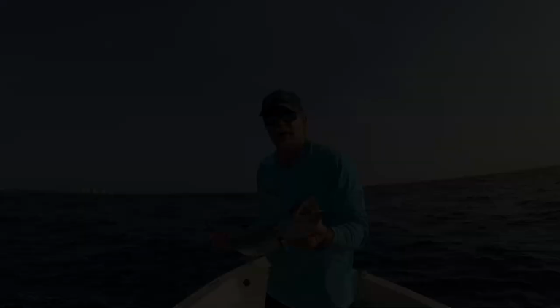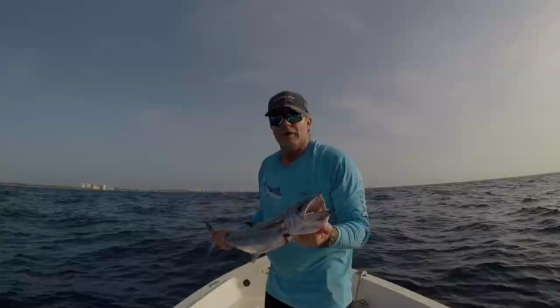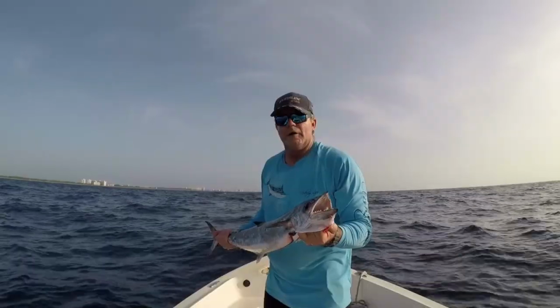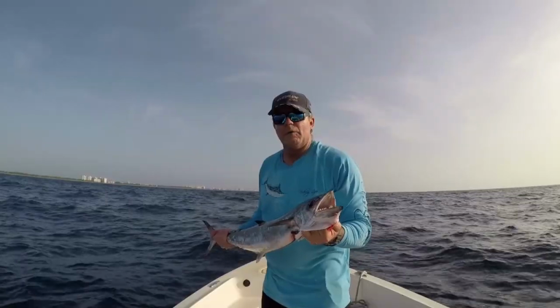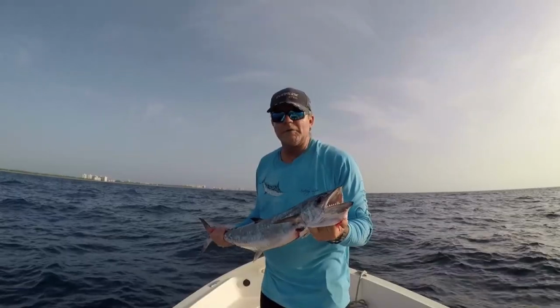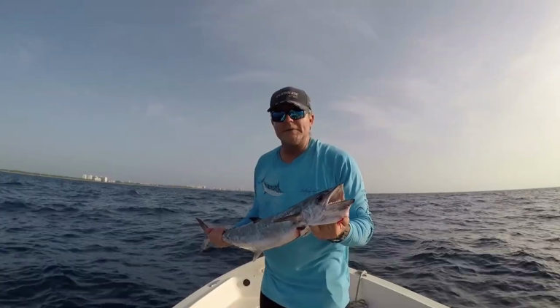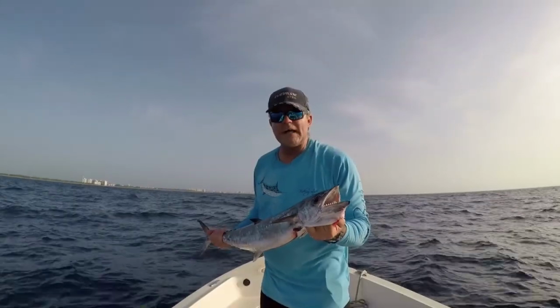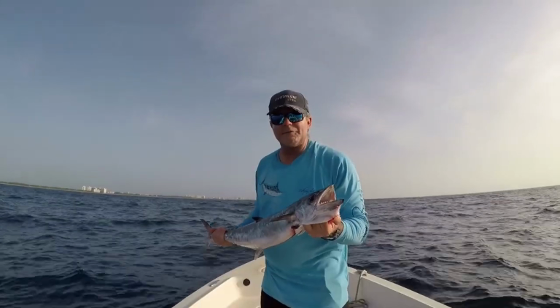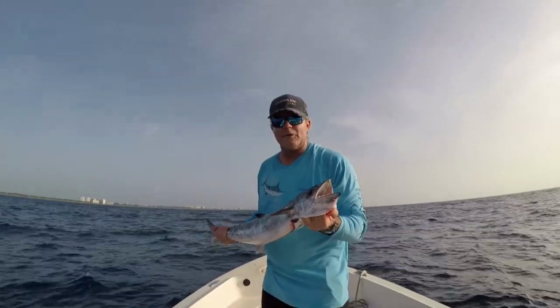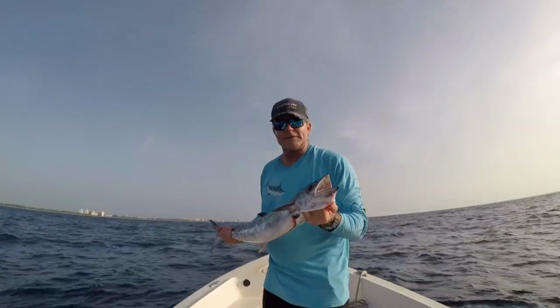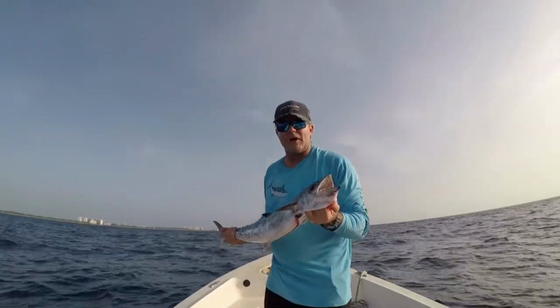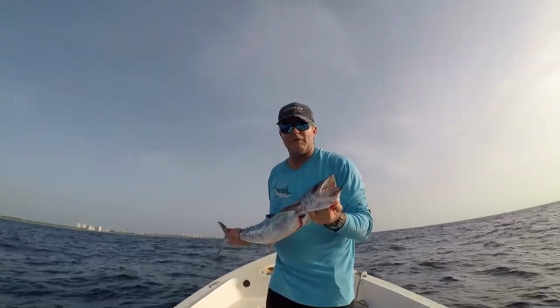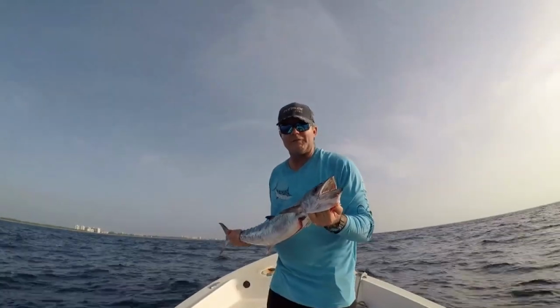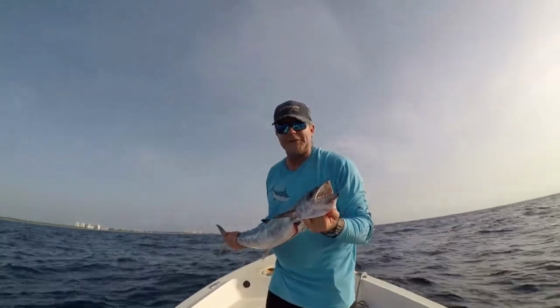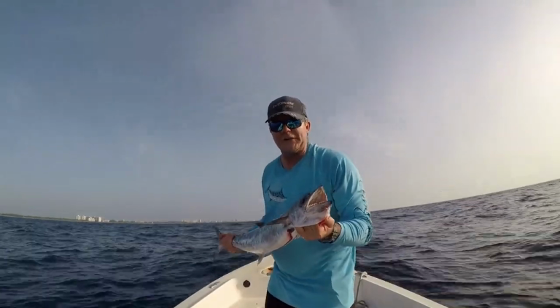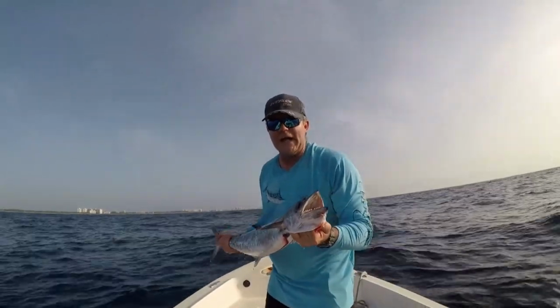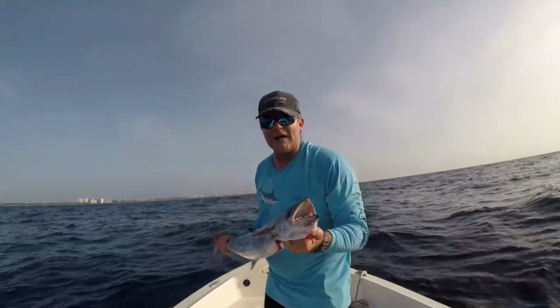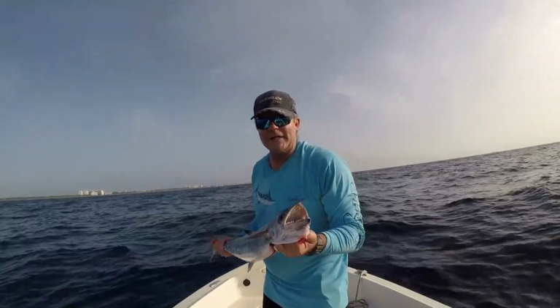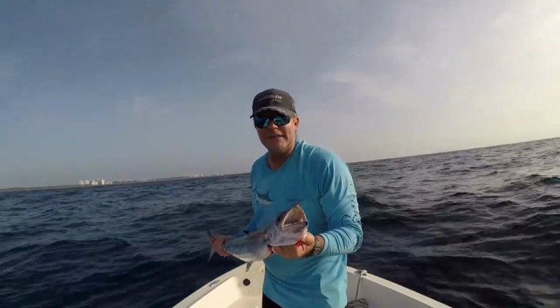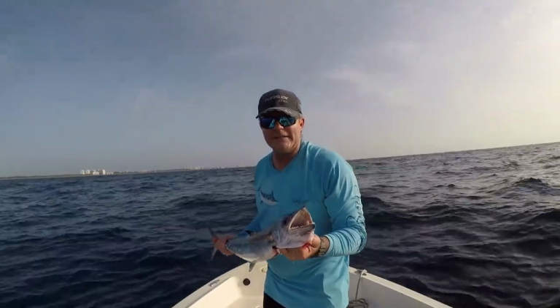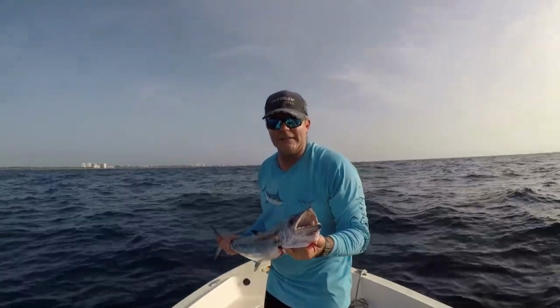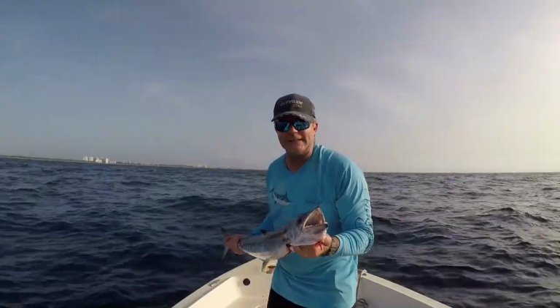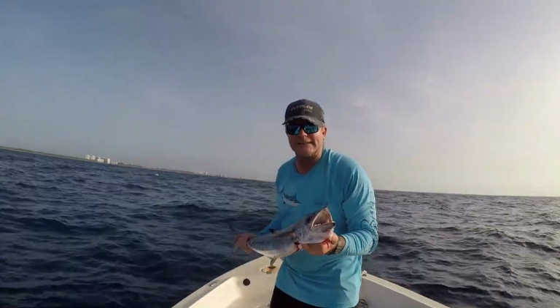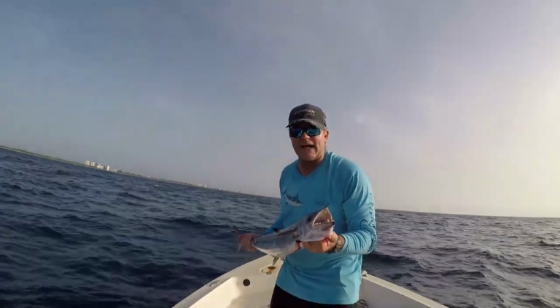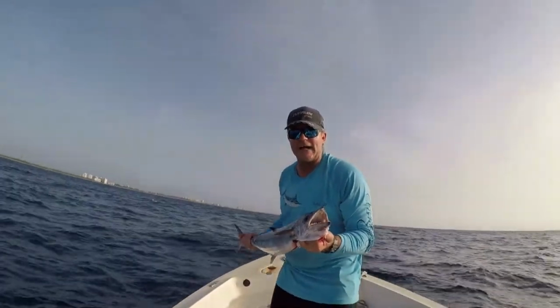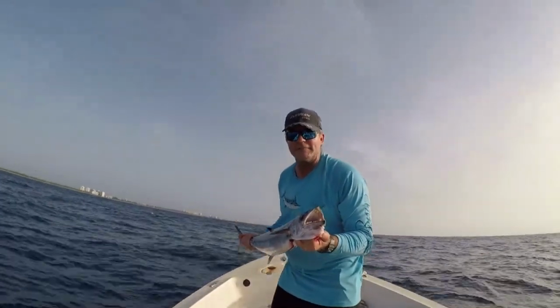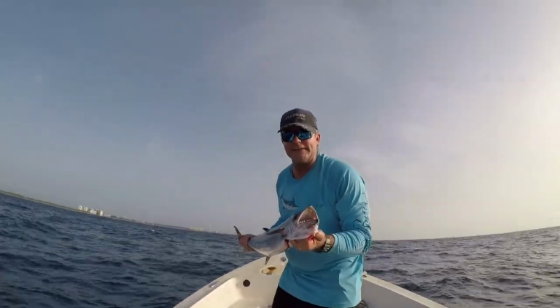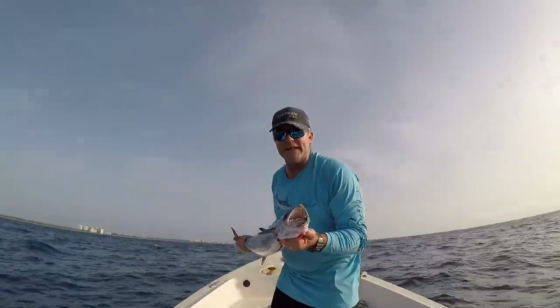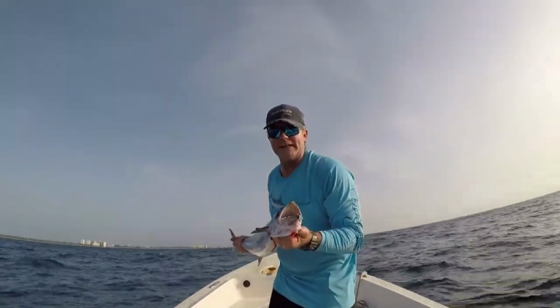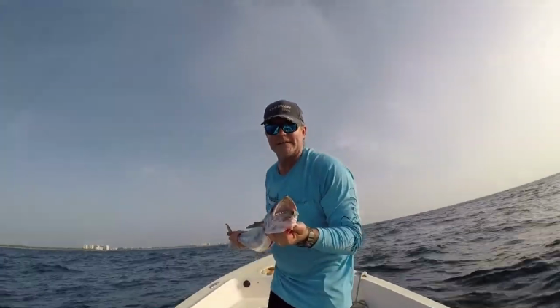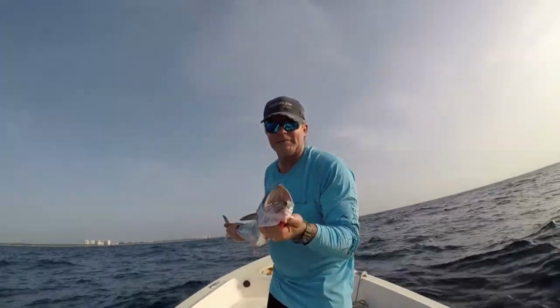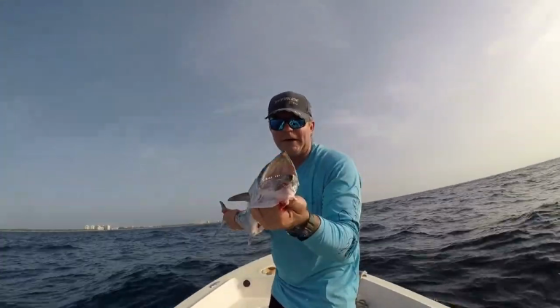Welcome to South Florida Saltwater Fishing. I'm Heath and it's time to get into the bite.